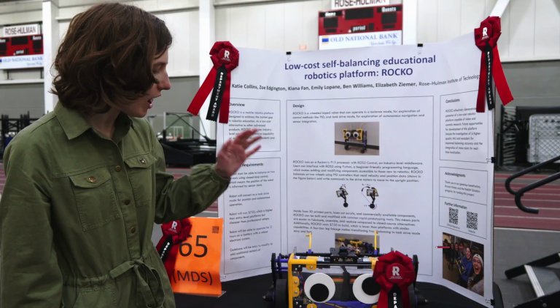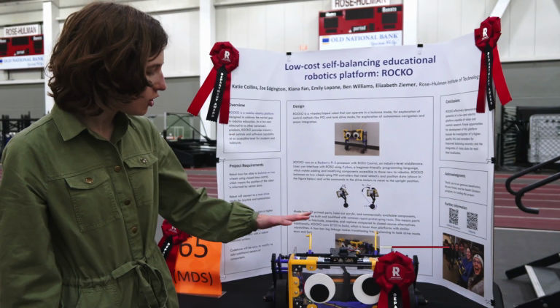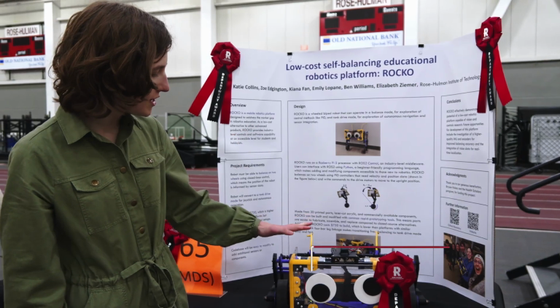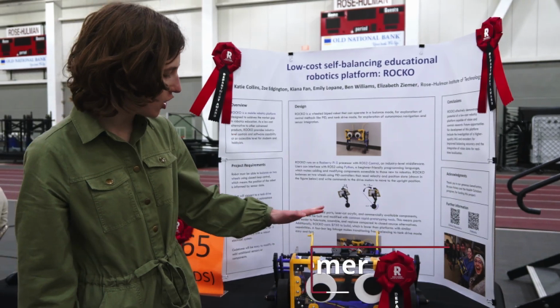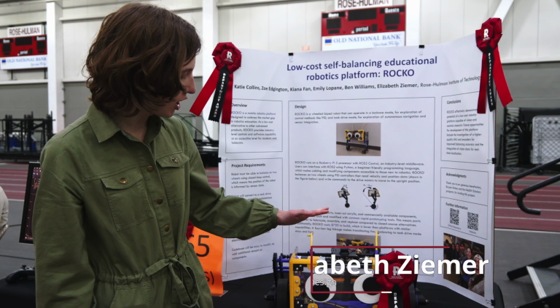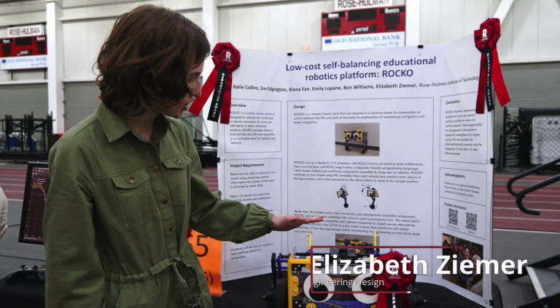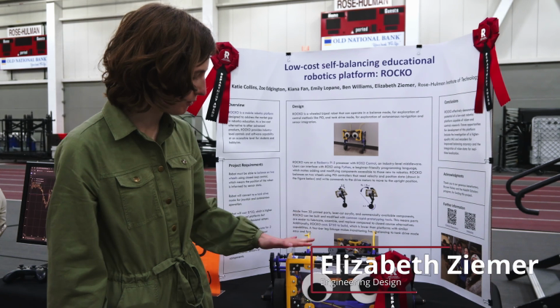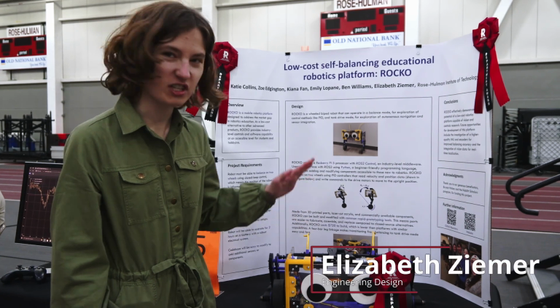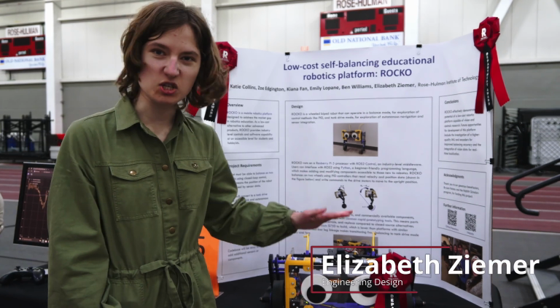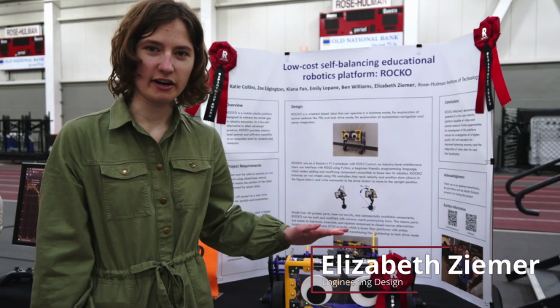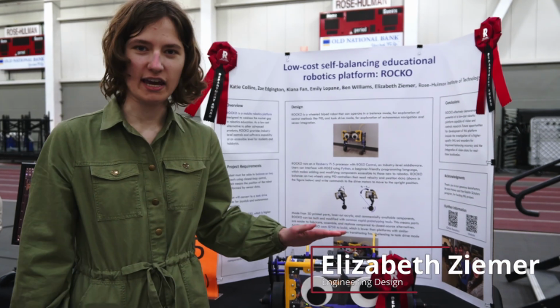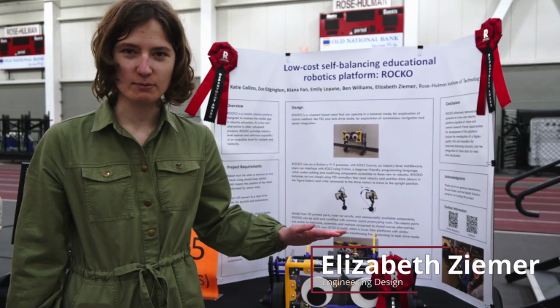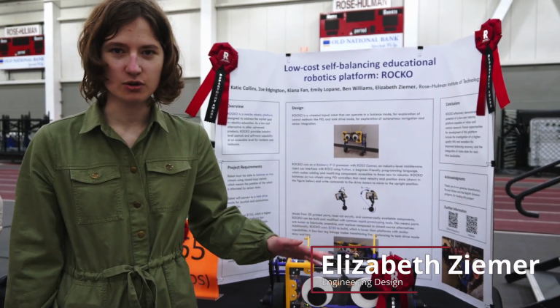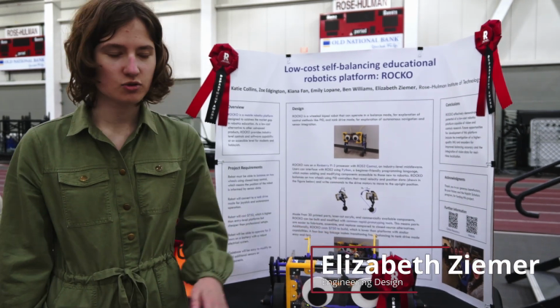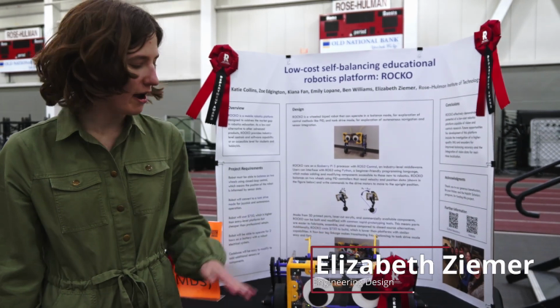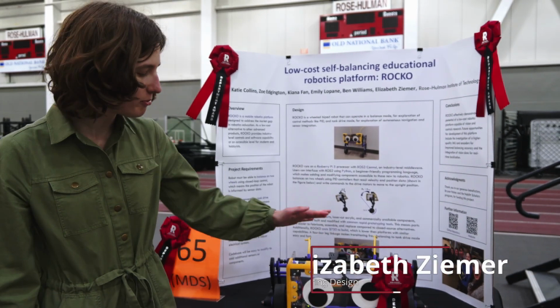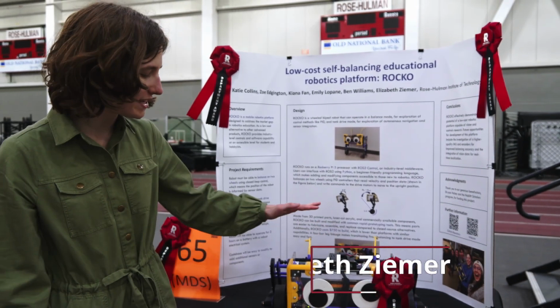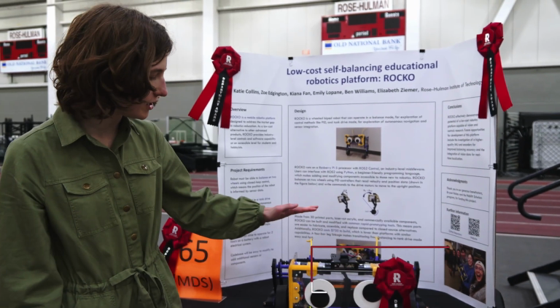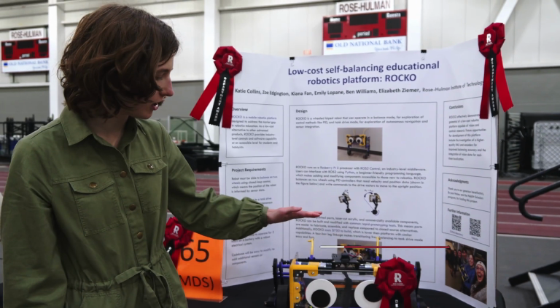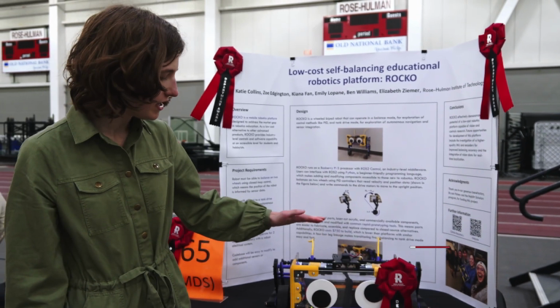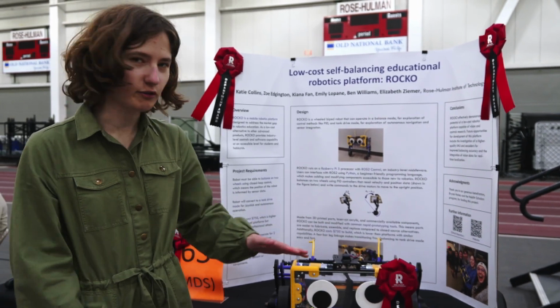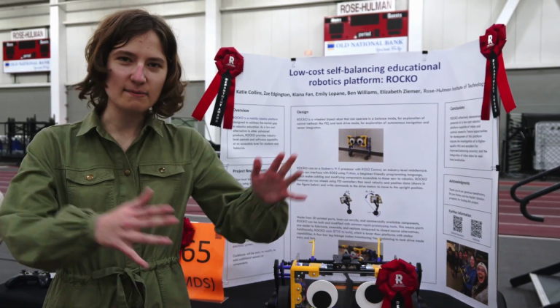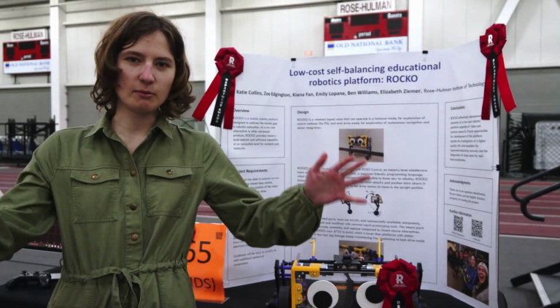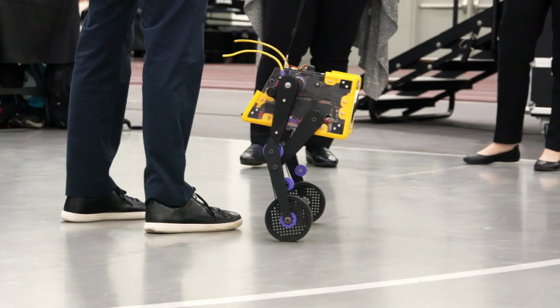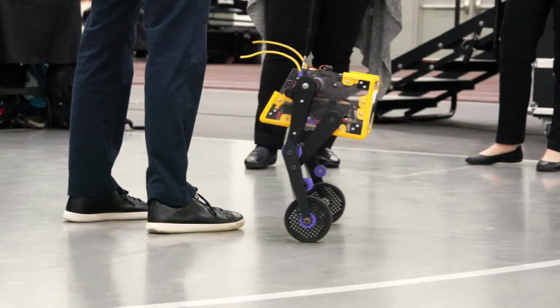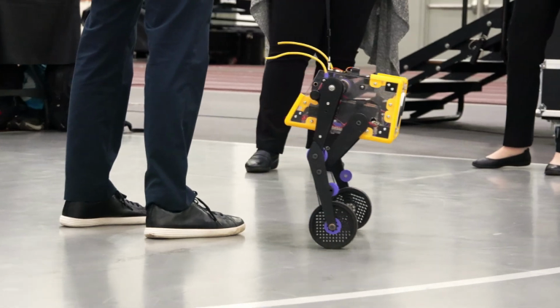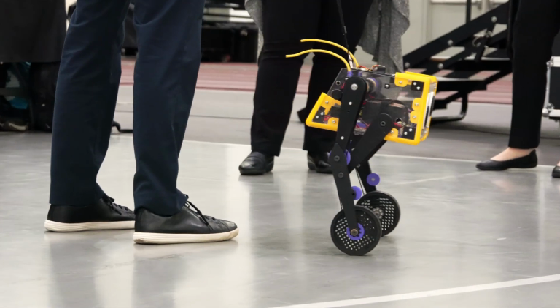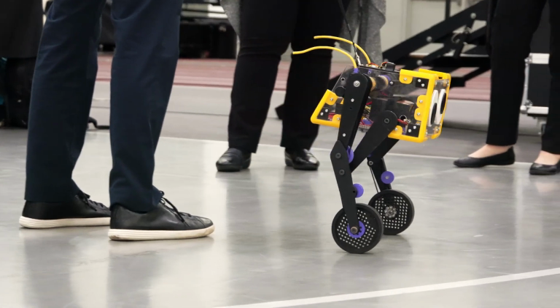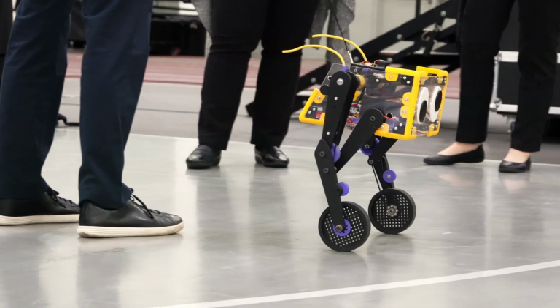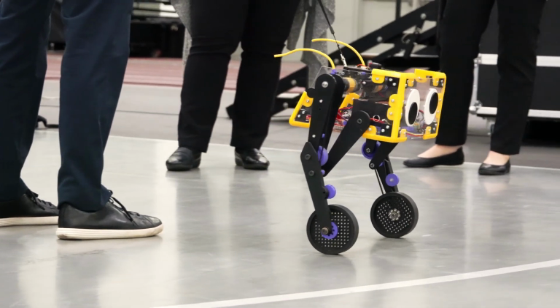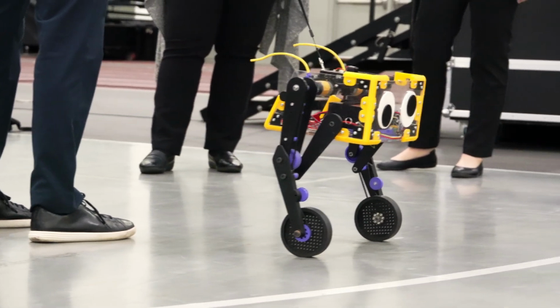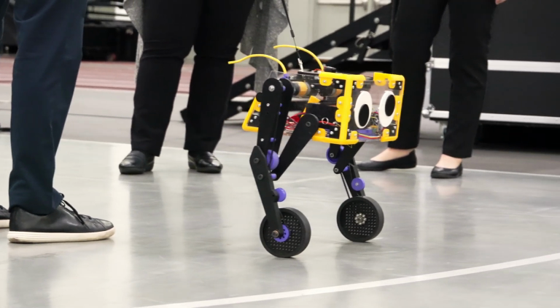Rocco is our project for a multidisciplinary capstone, so everybody here kind of came from a little bit of a different background to bring this together.